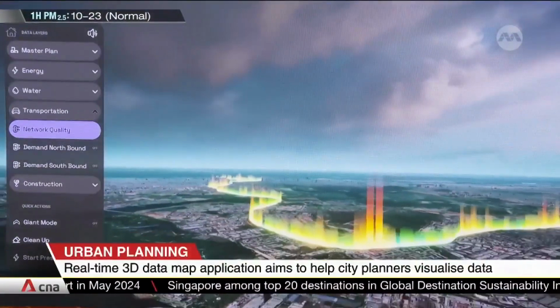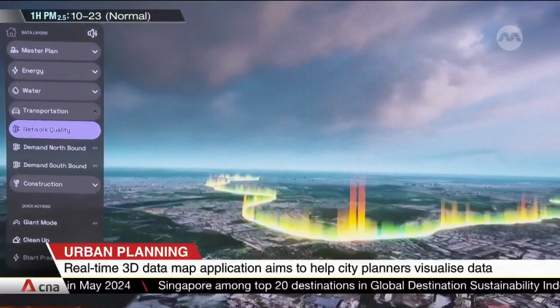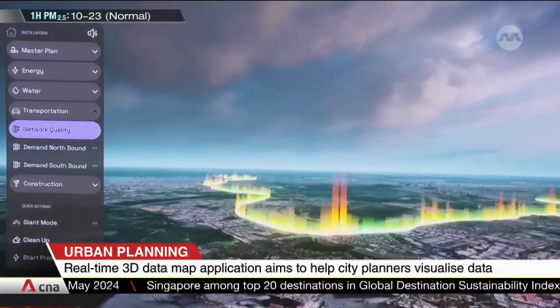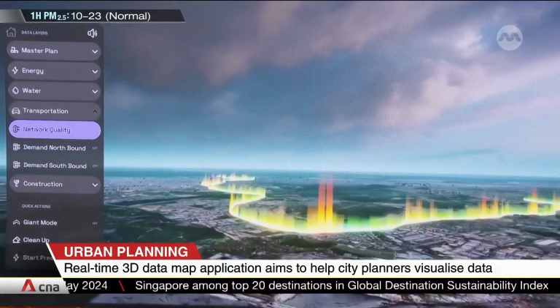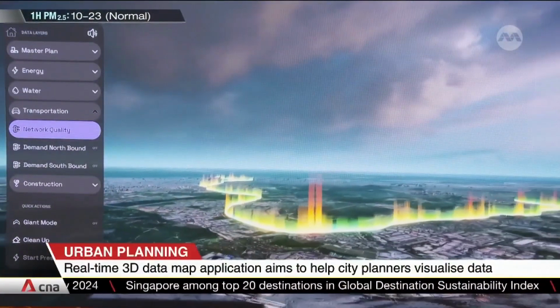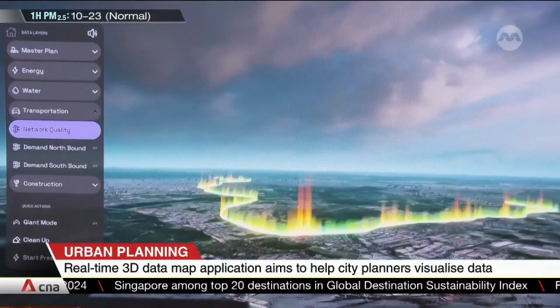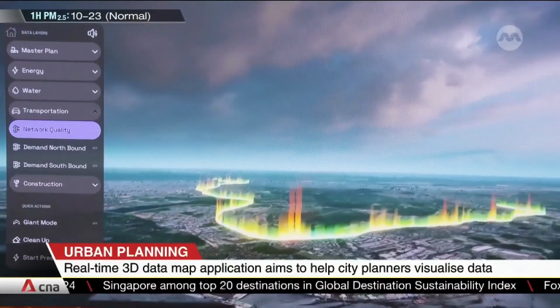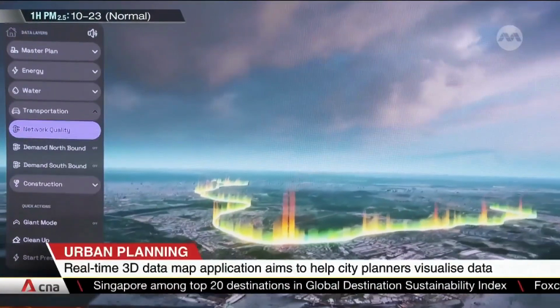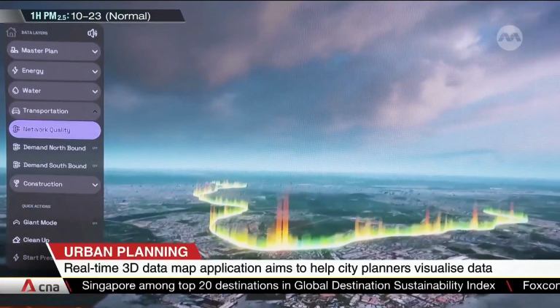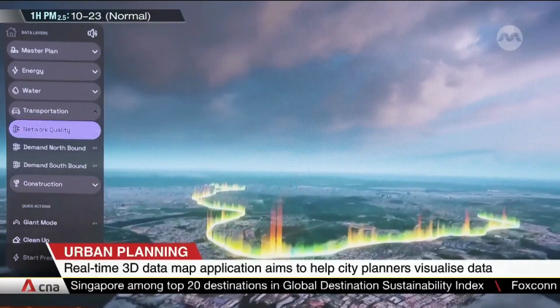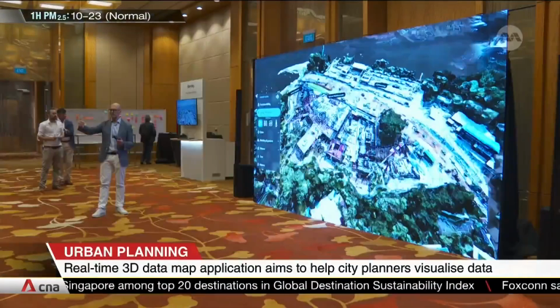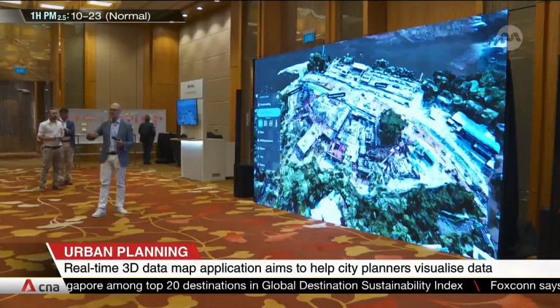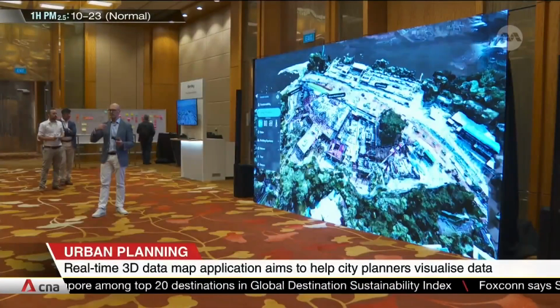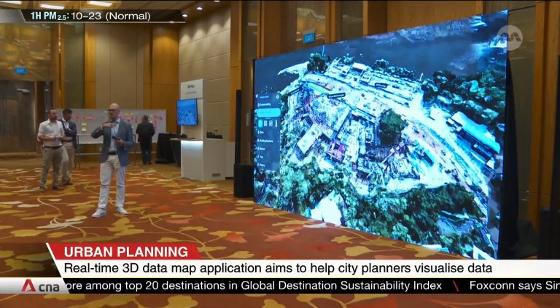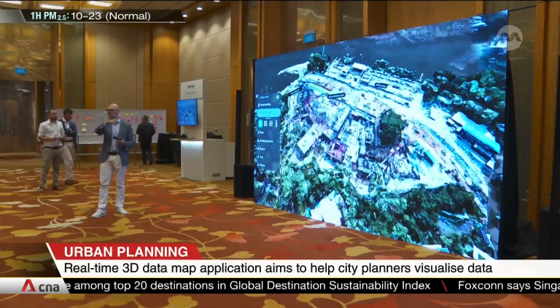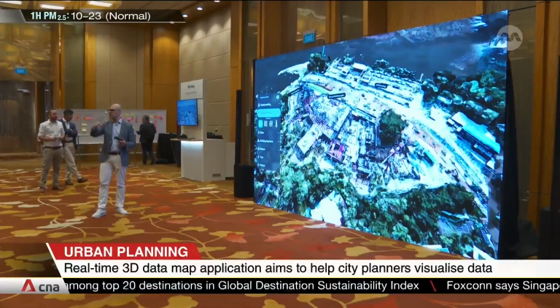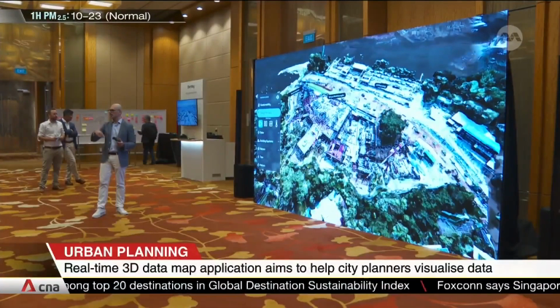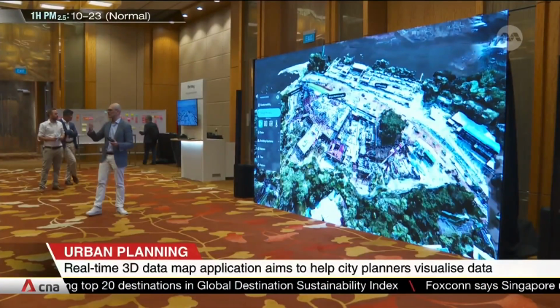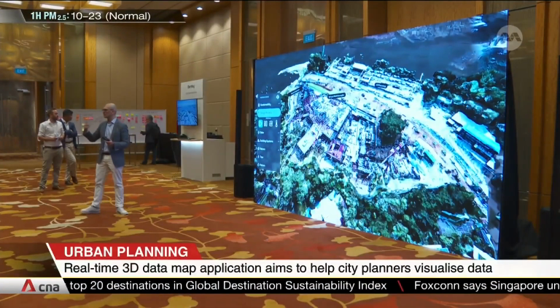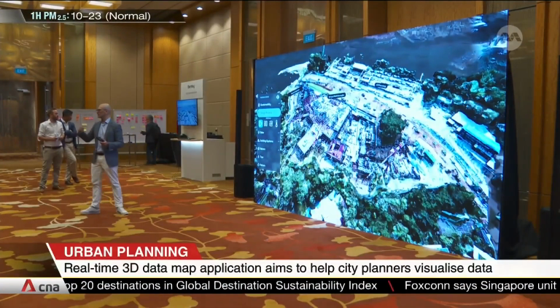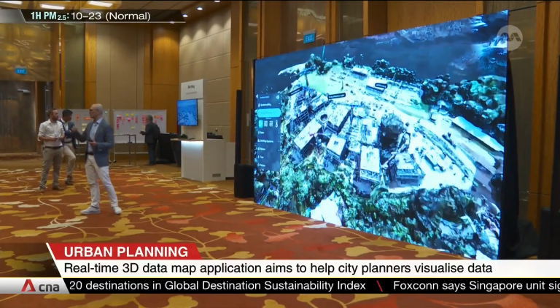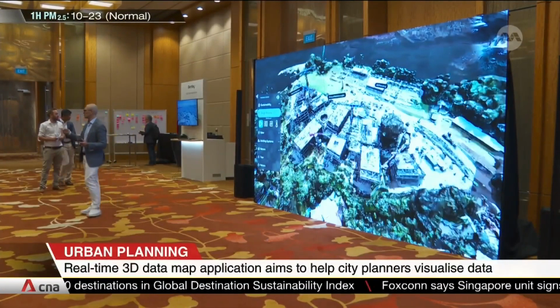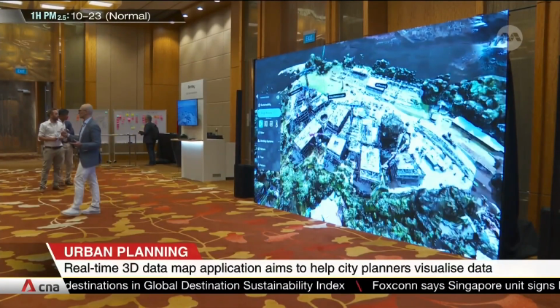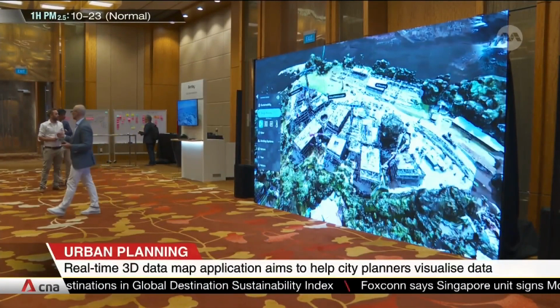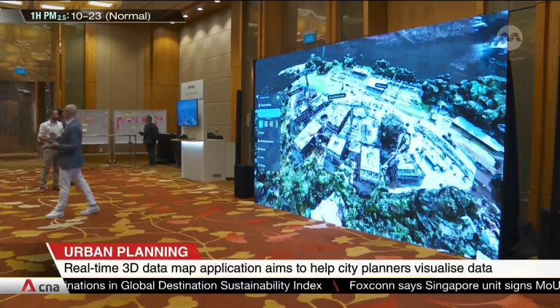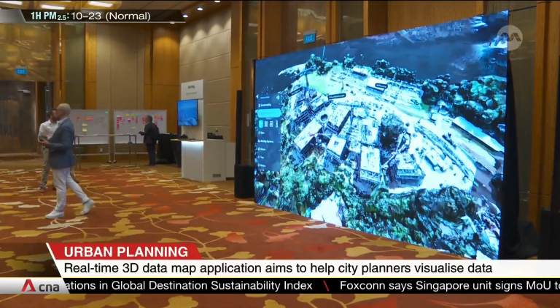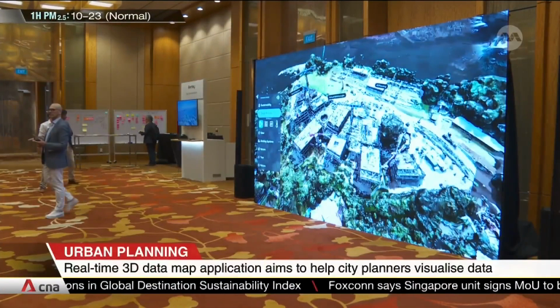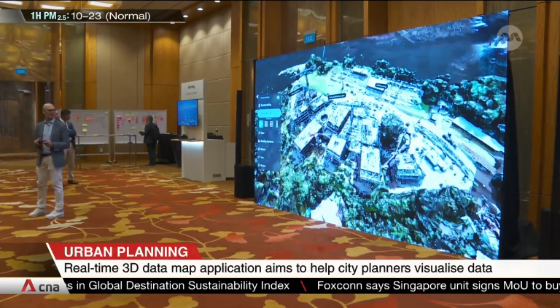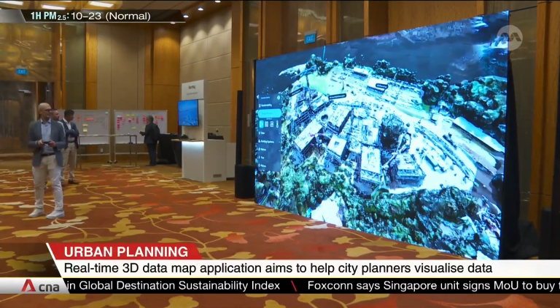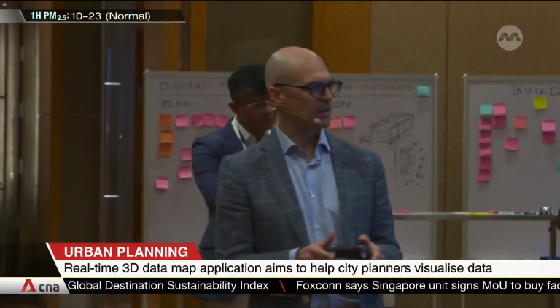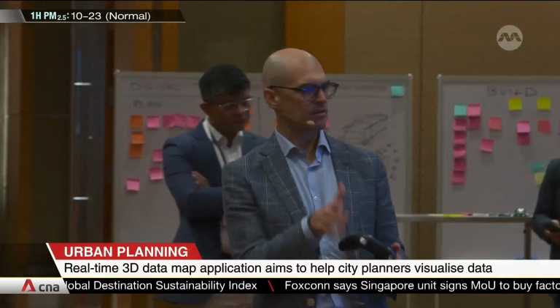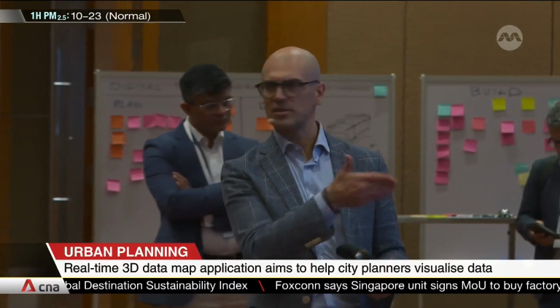The Singapore Land Authority is looking to adopt this new technology to enhance and simplify the way it uses data that it collects.